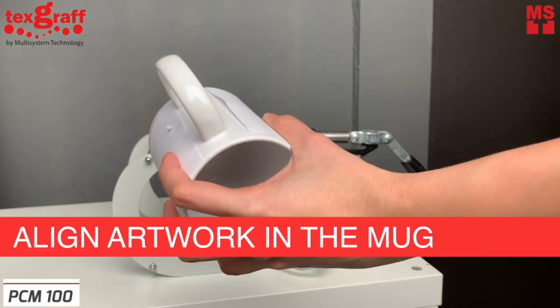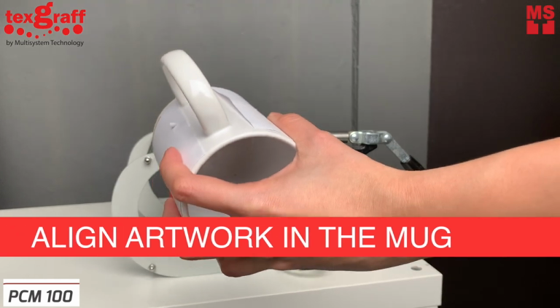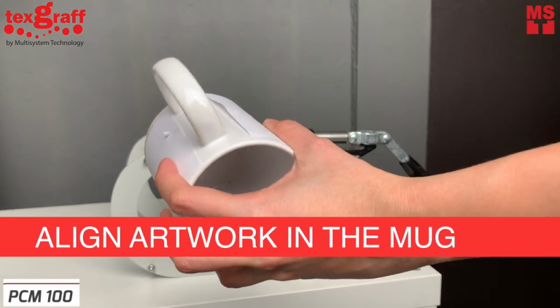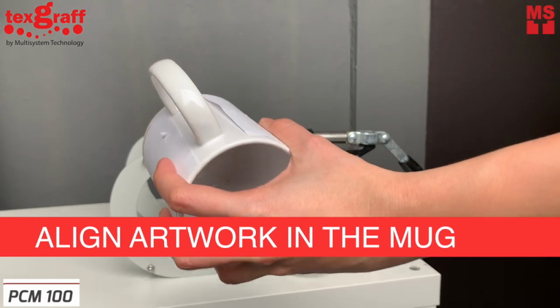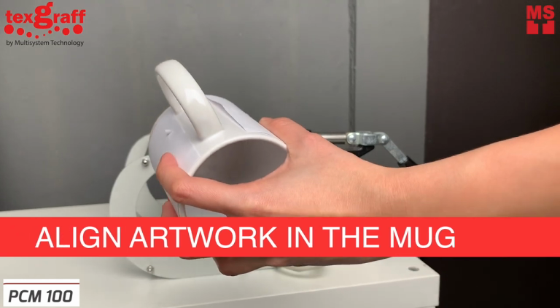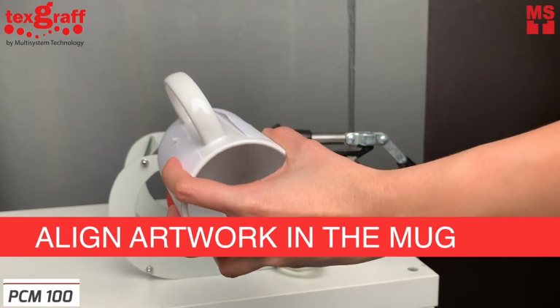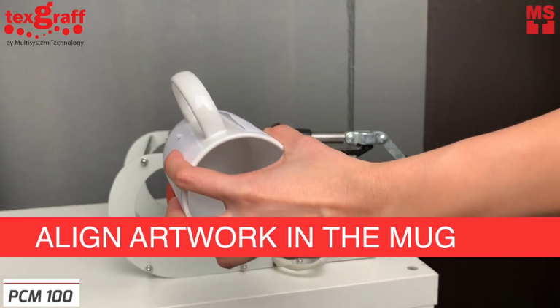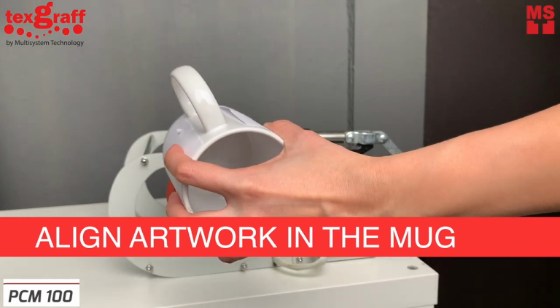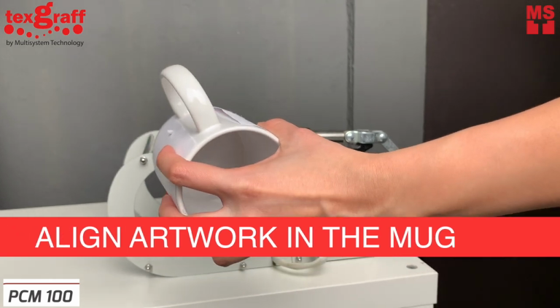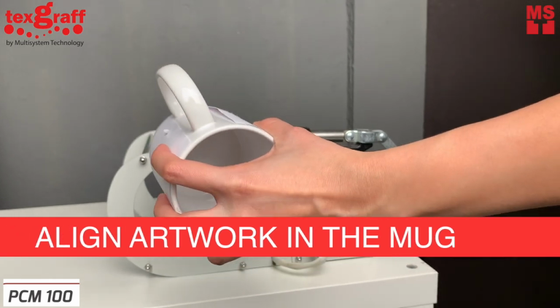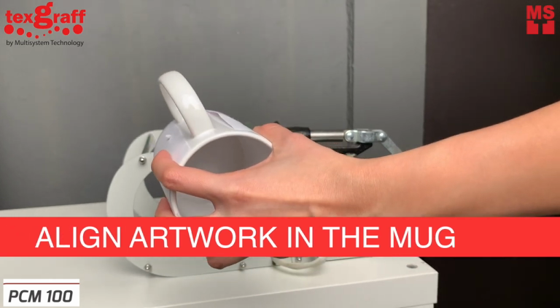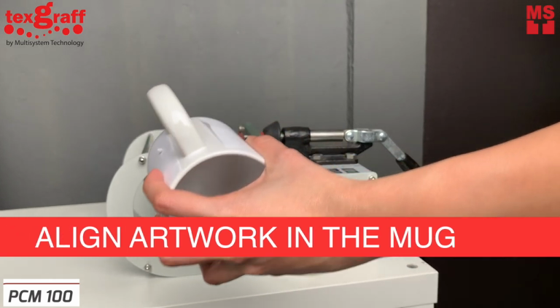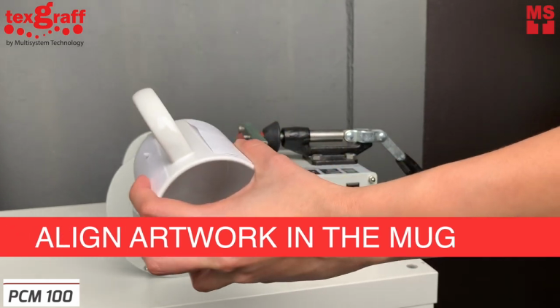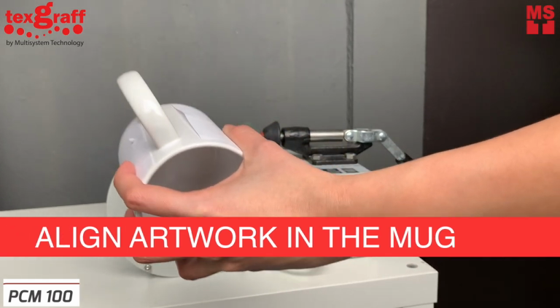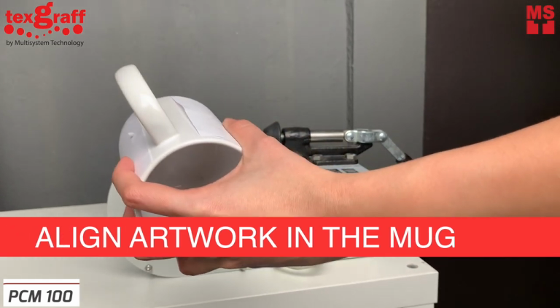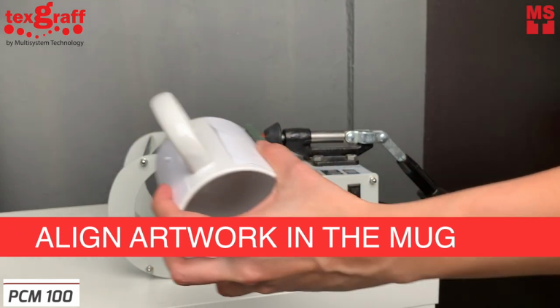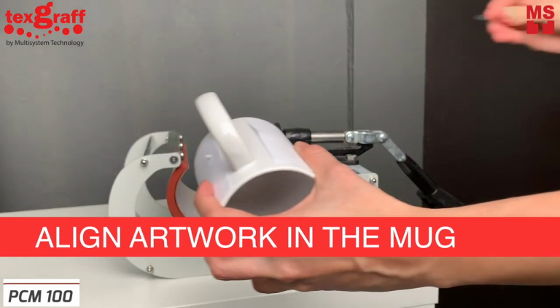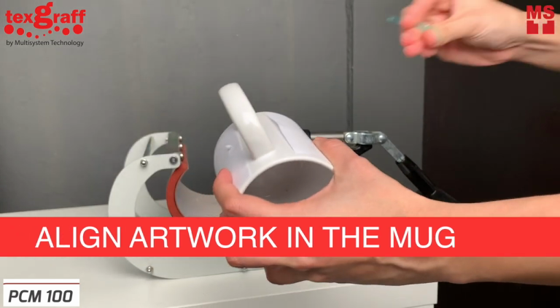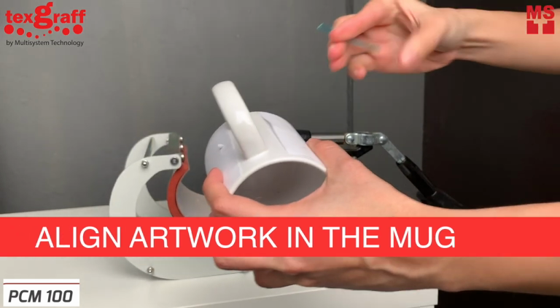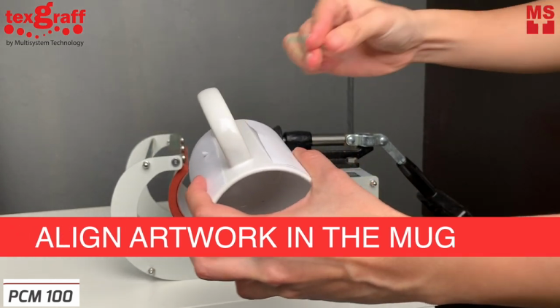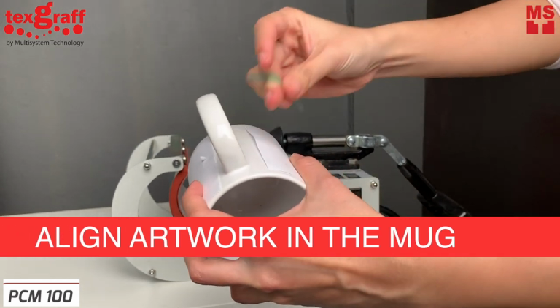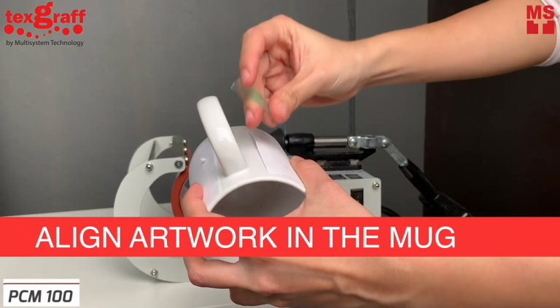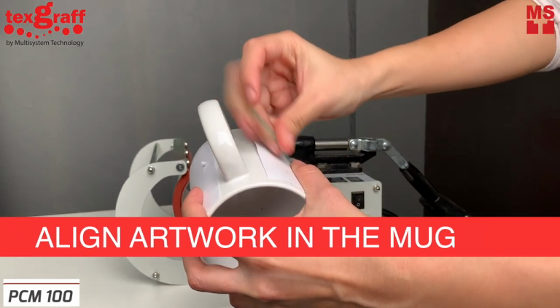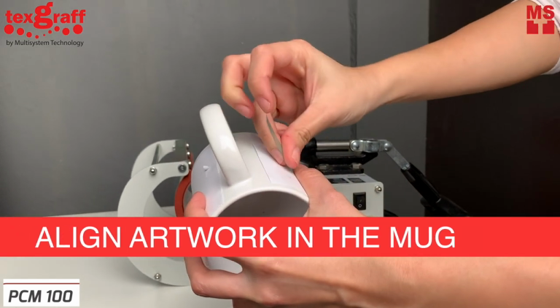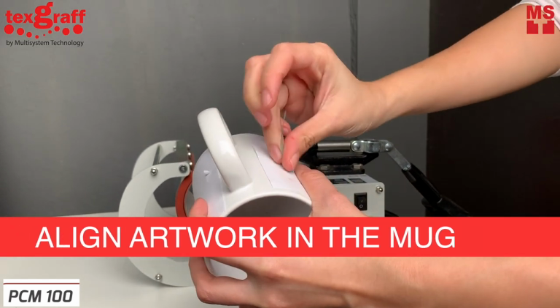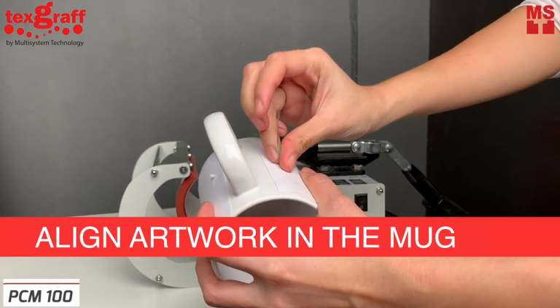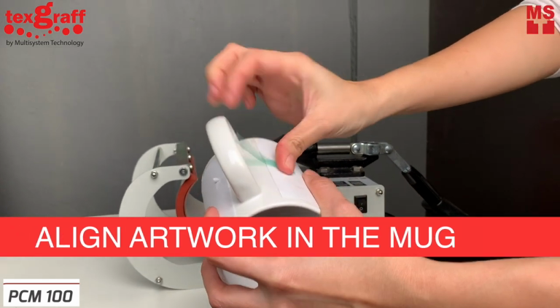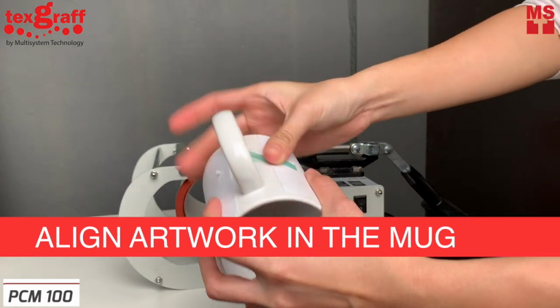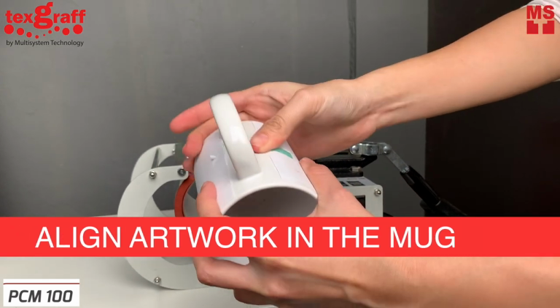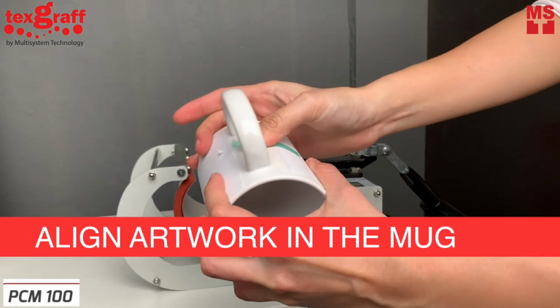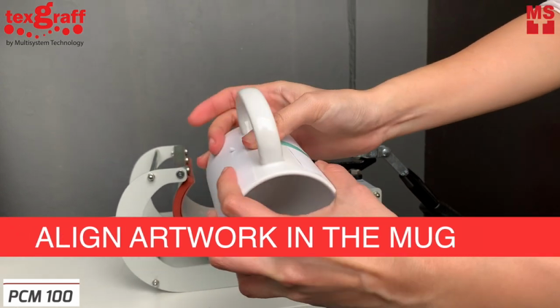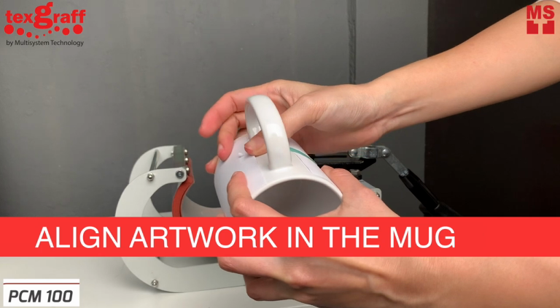Next, align your artwork on the mug and tape each side to keep it in place.